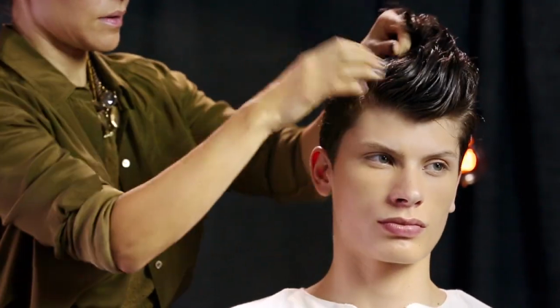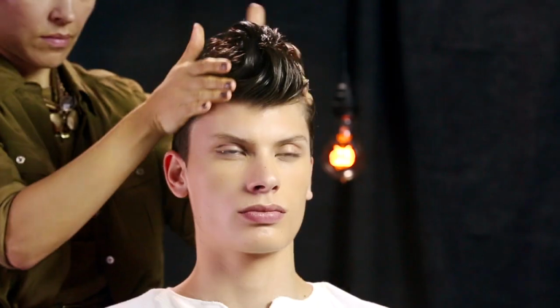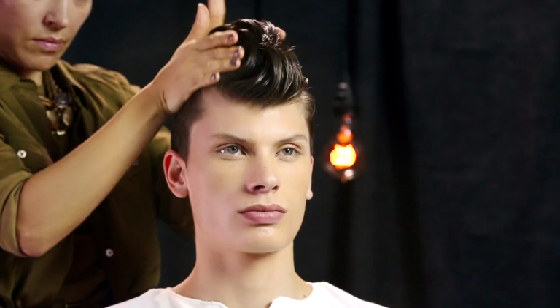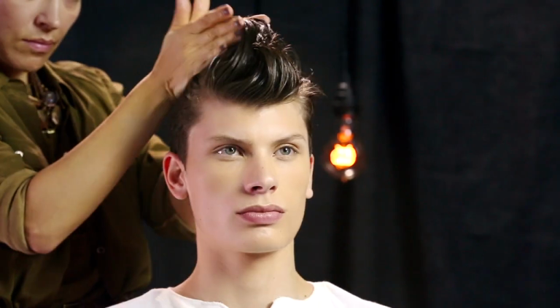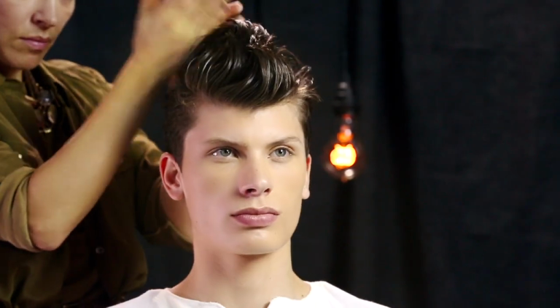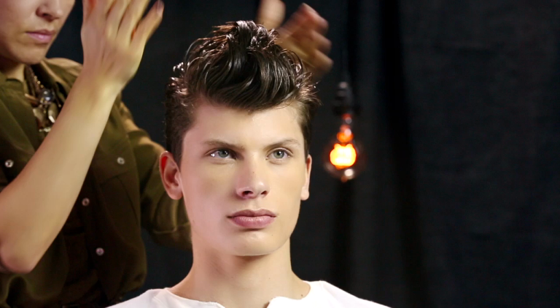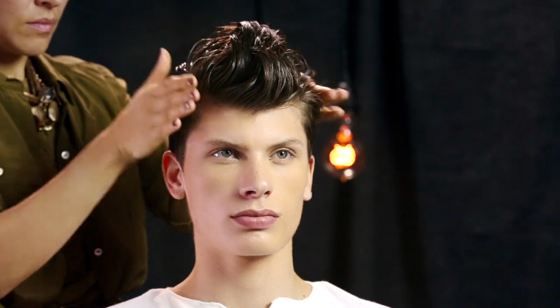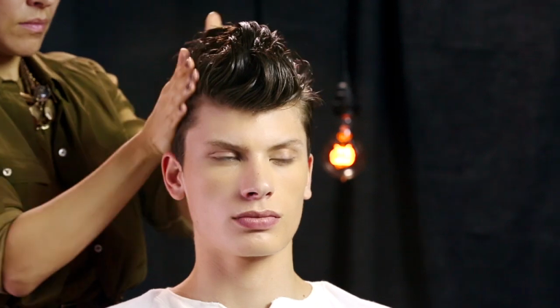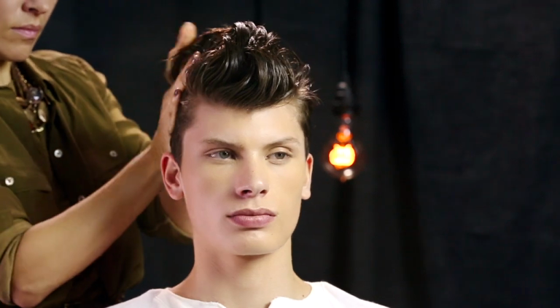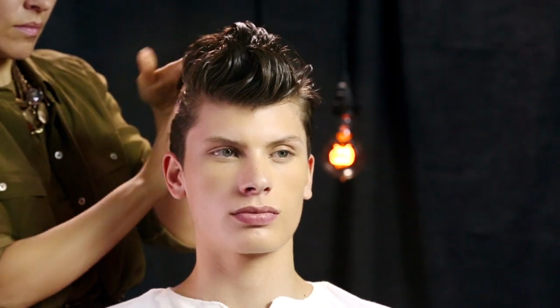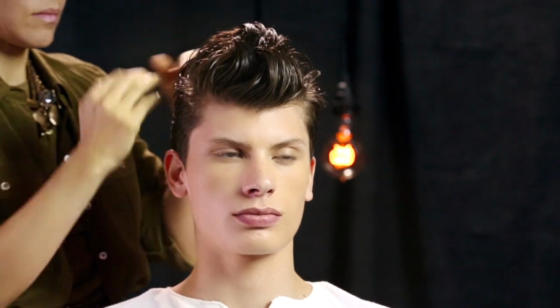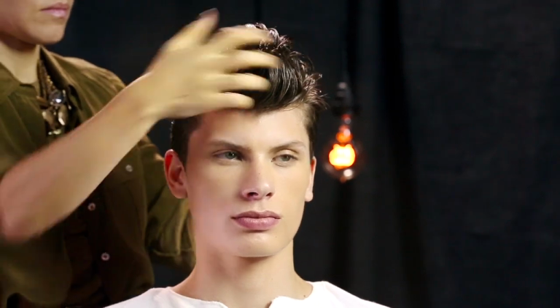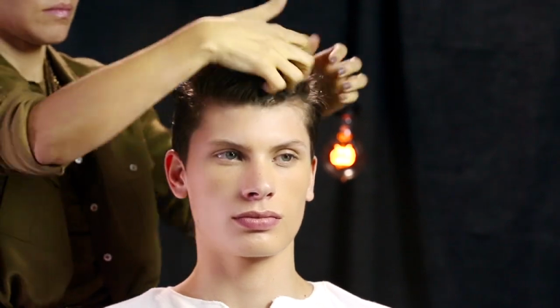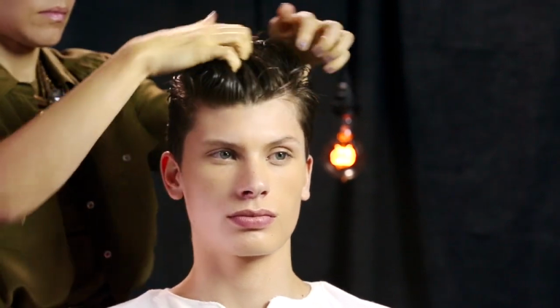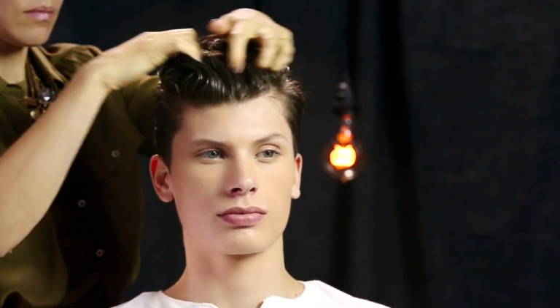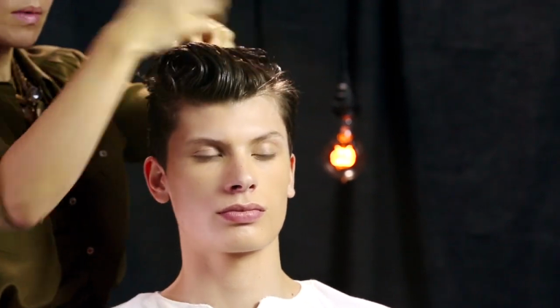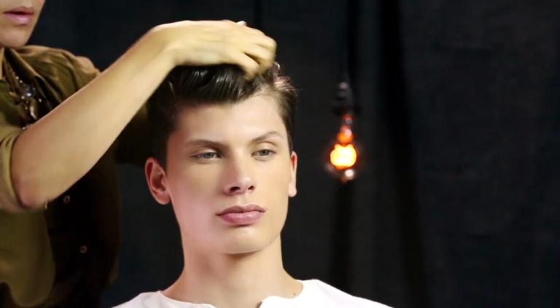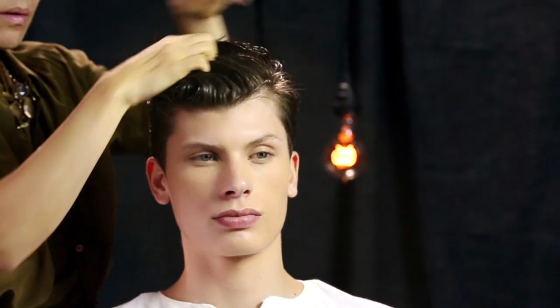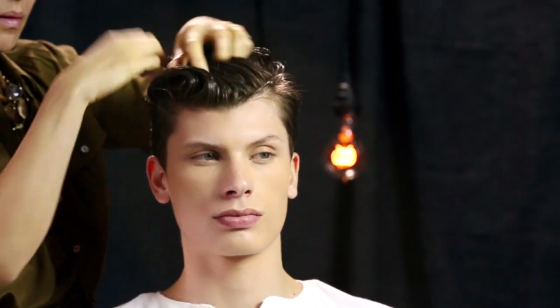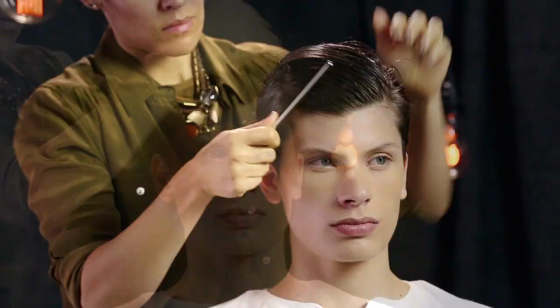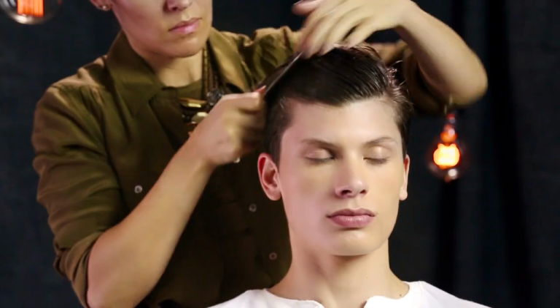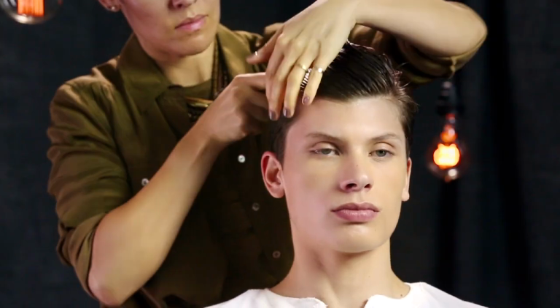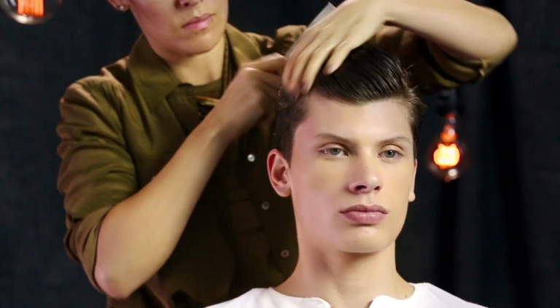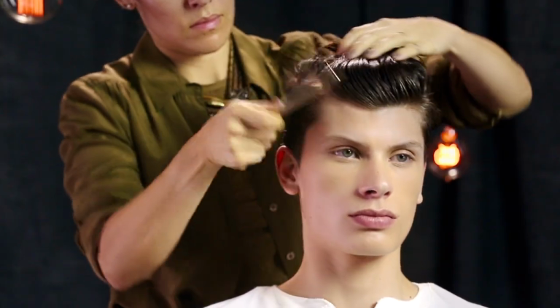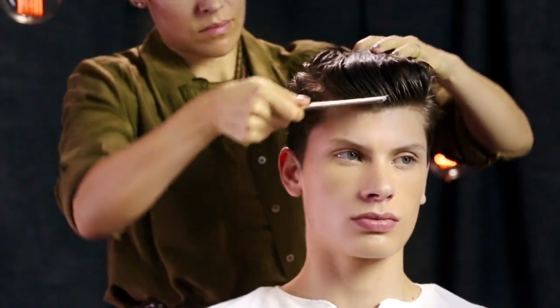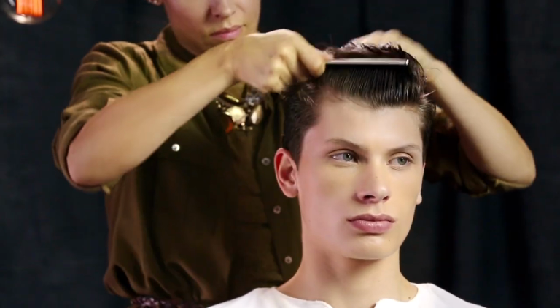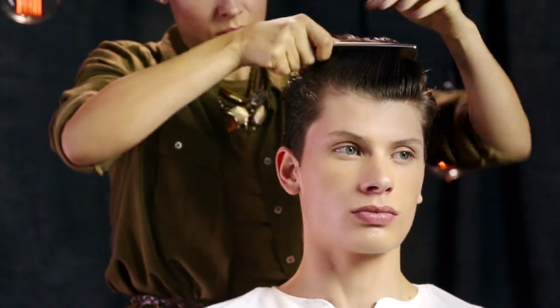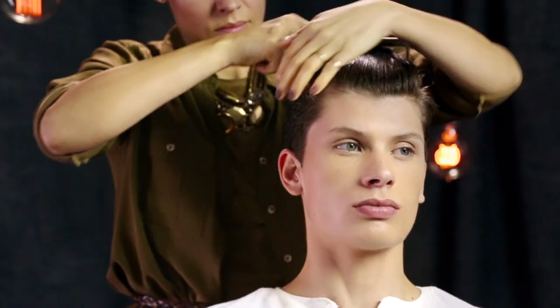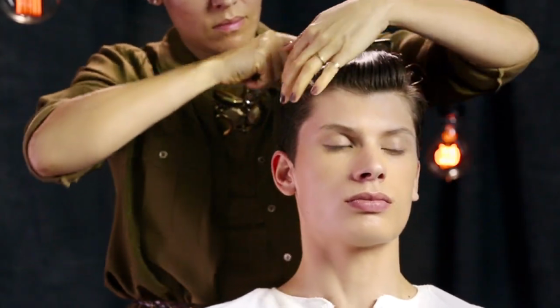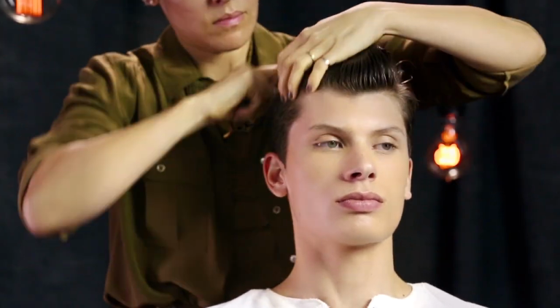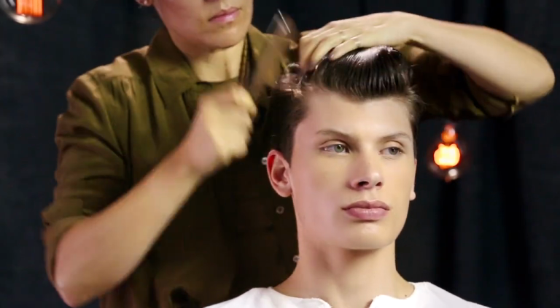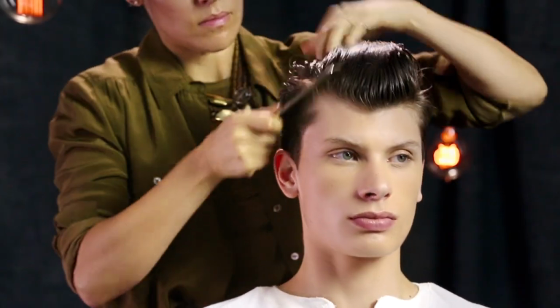She uses her hands to create volume at the top, then combs his hair back and away from his face.